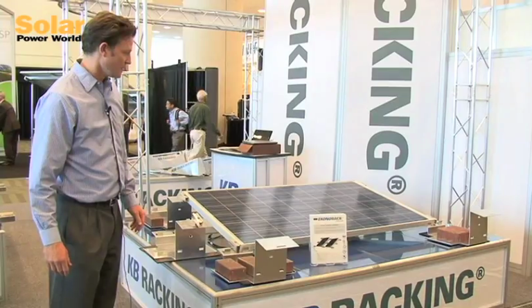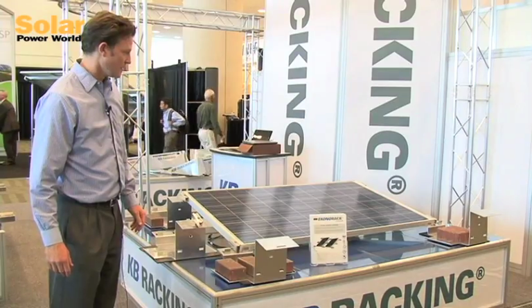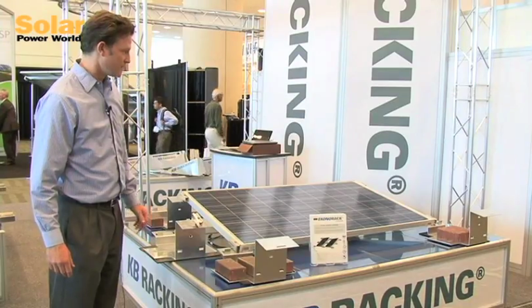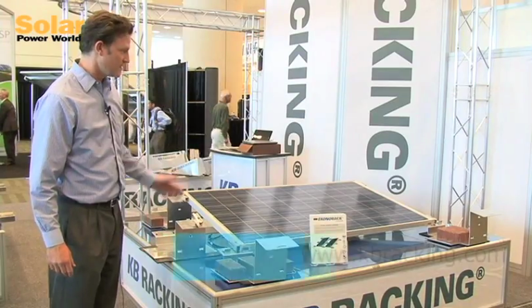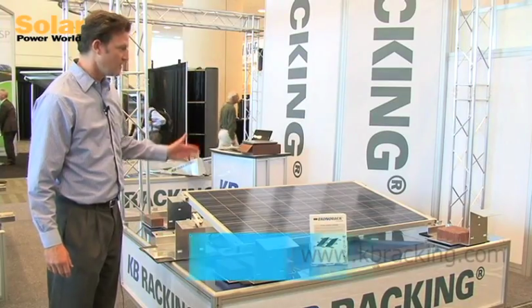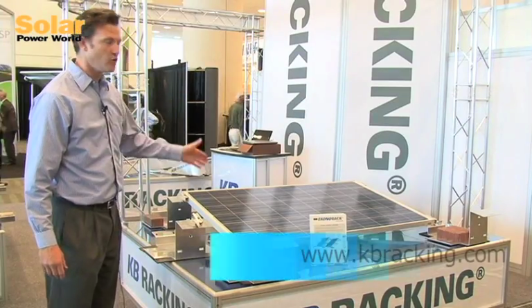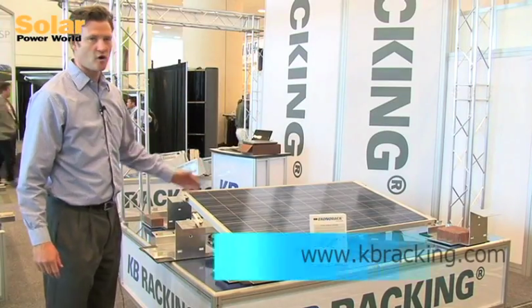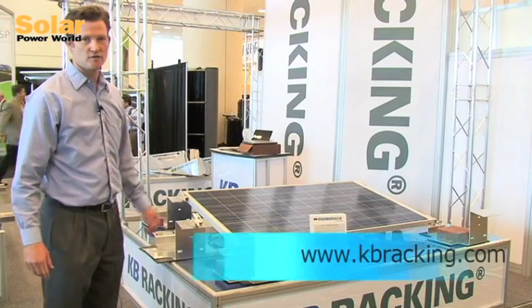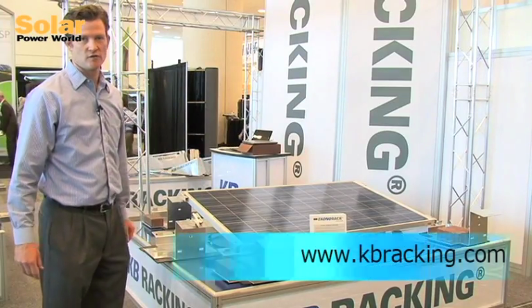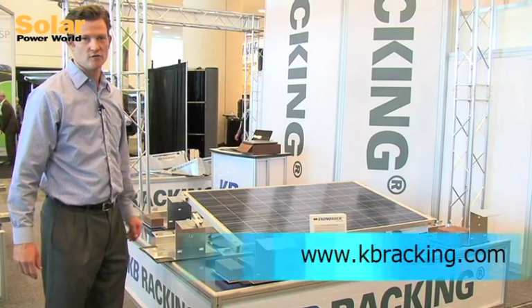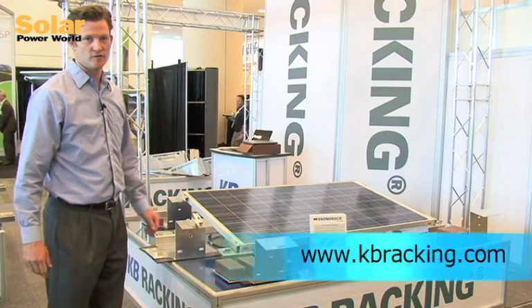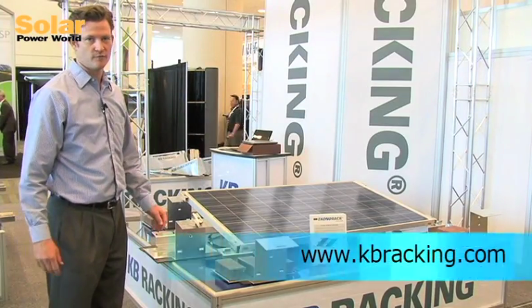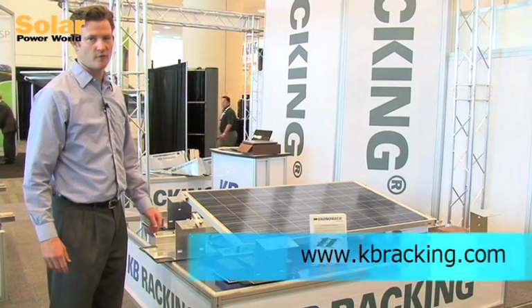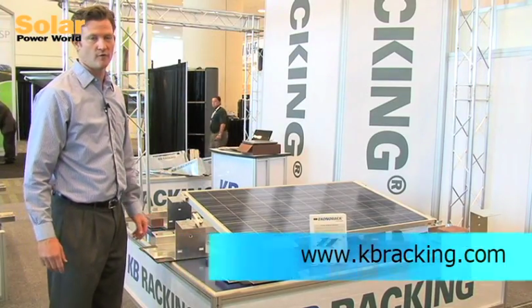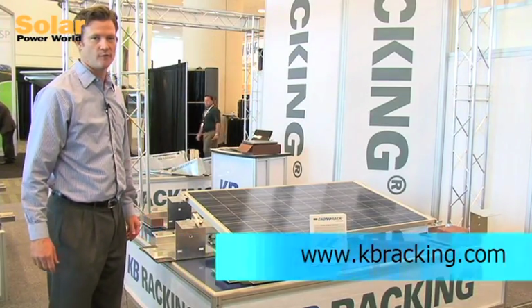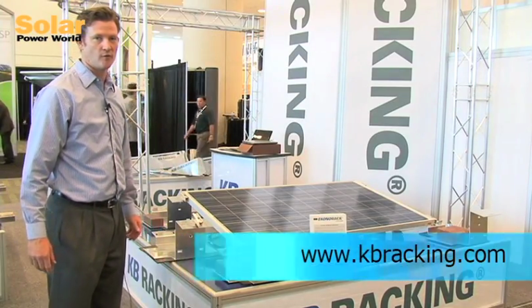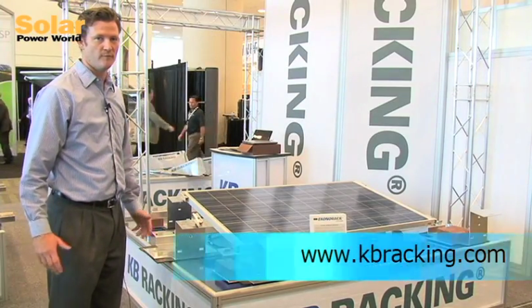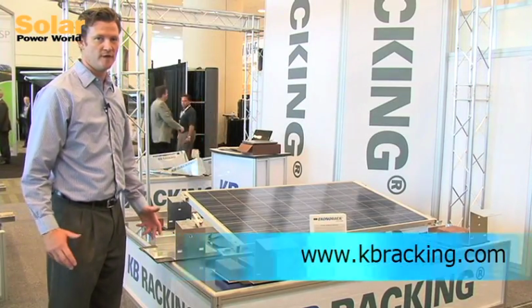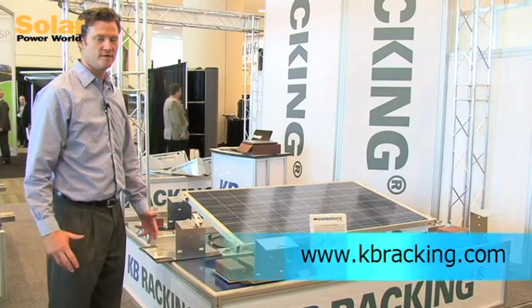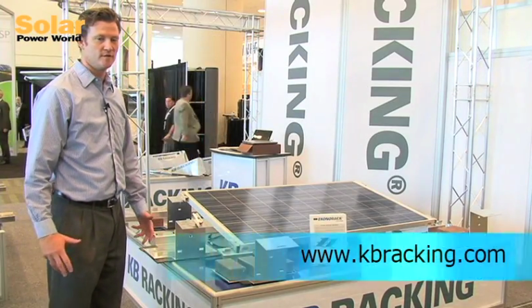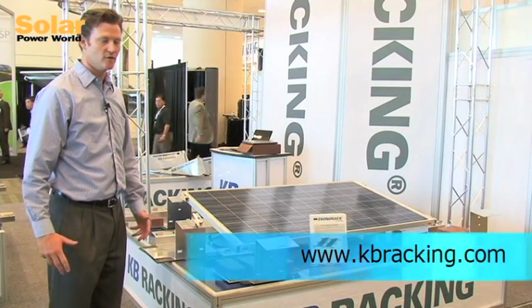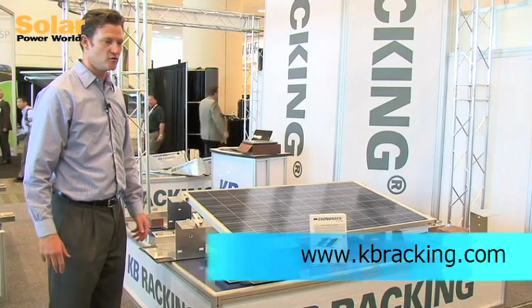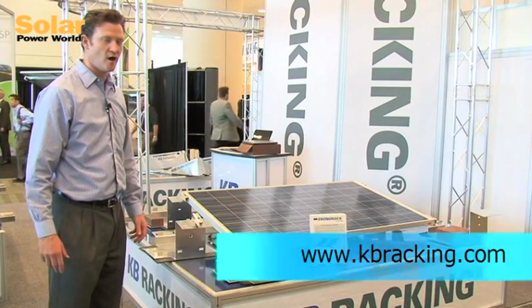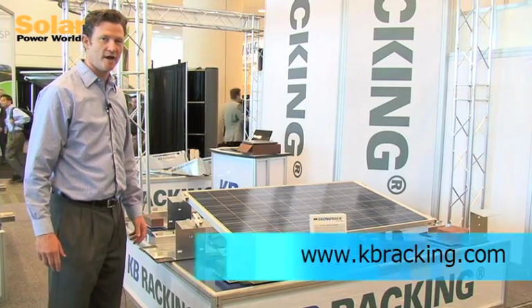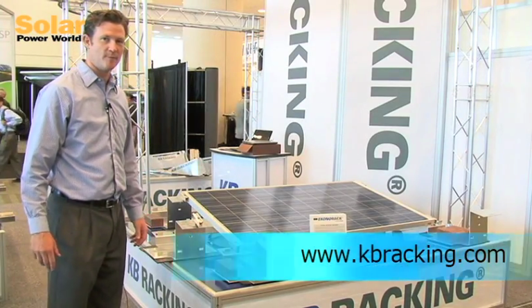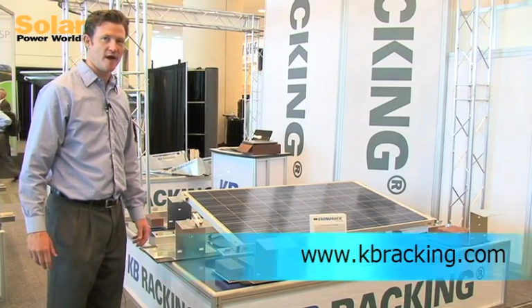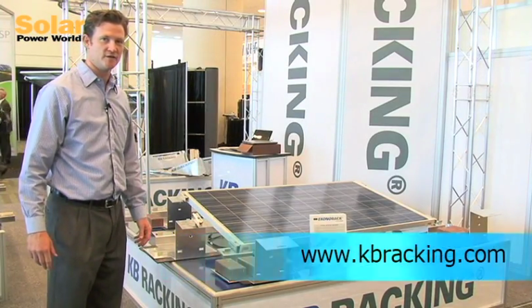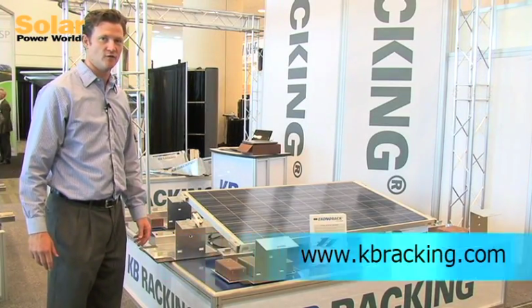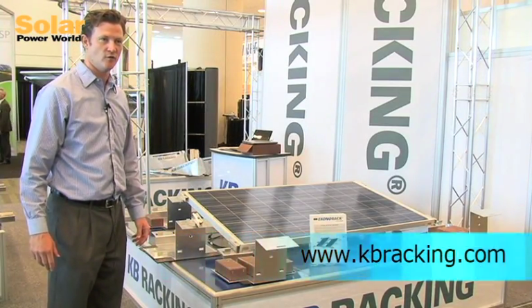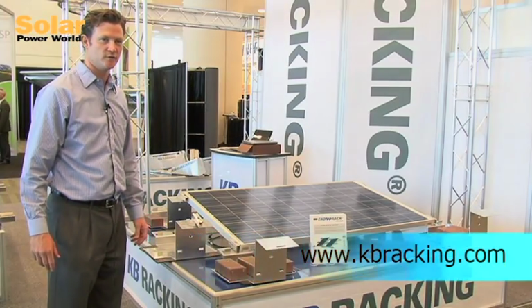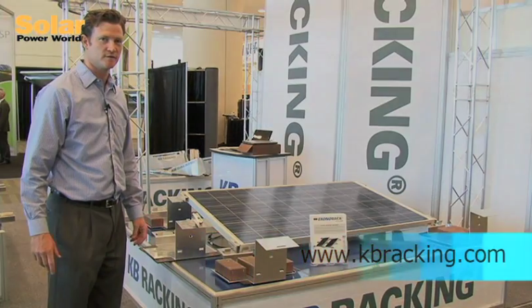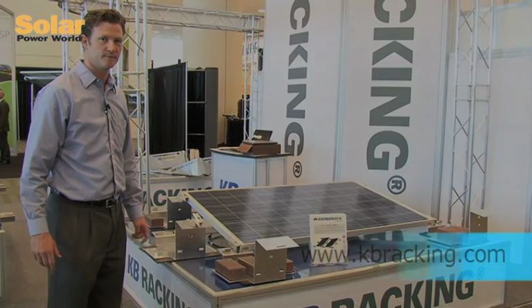It's the low cost solution for mid to high capacity roofs.